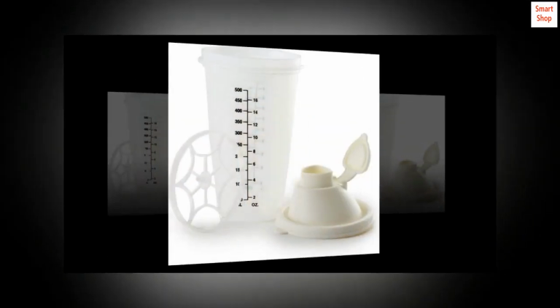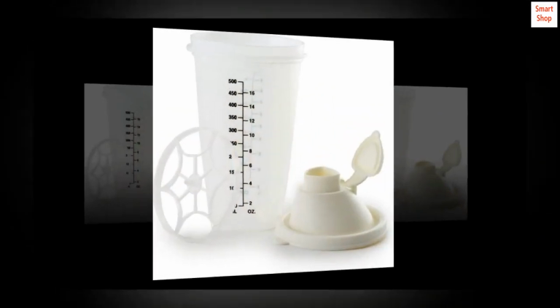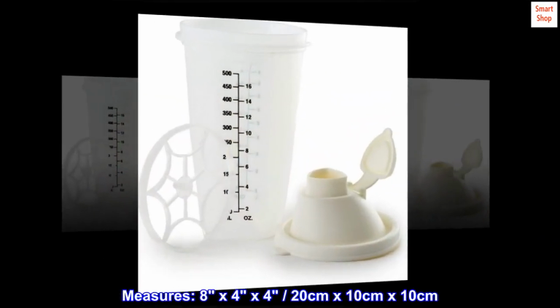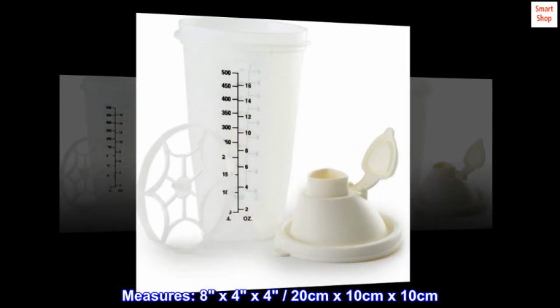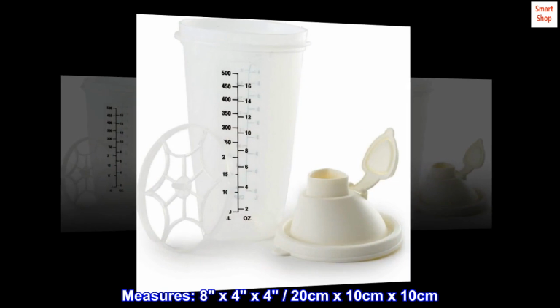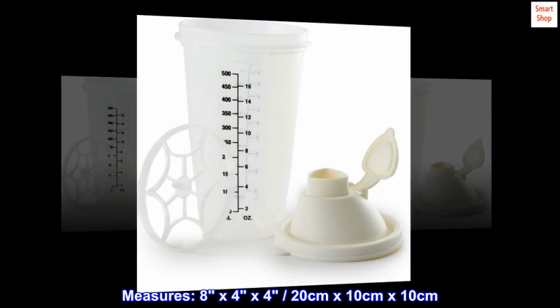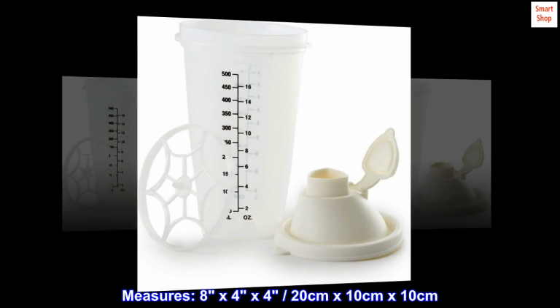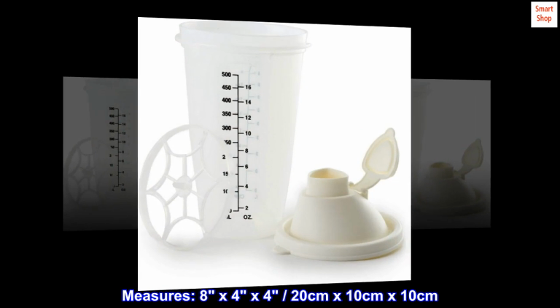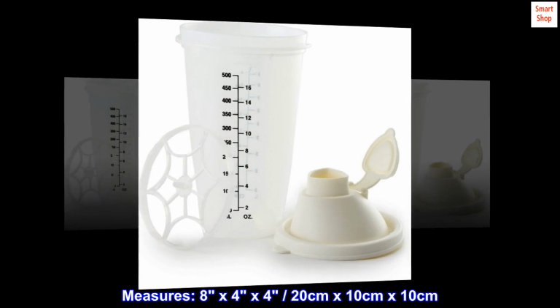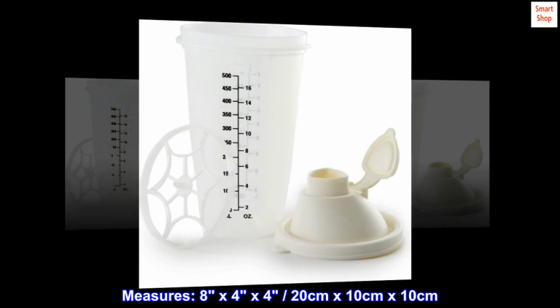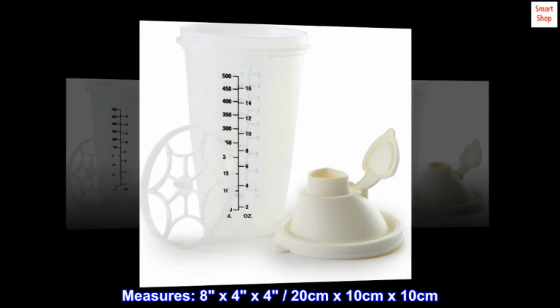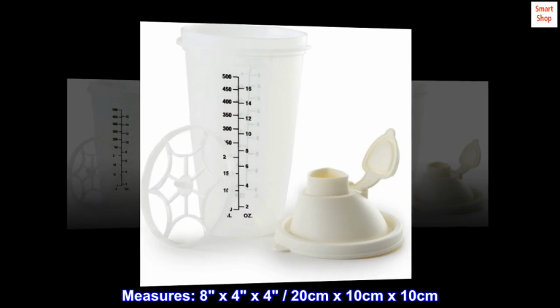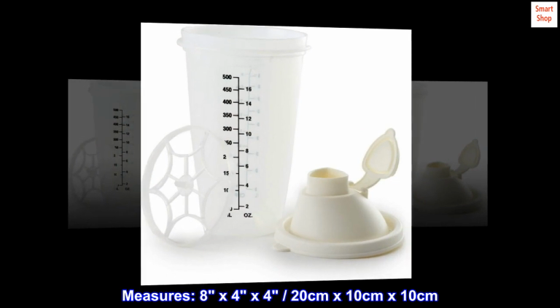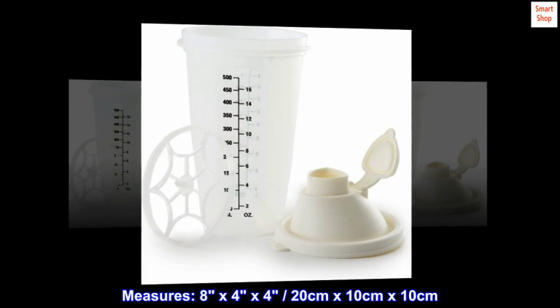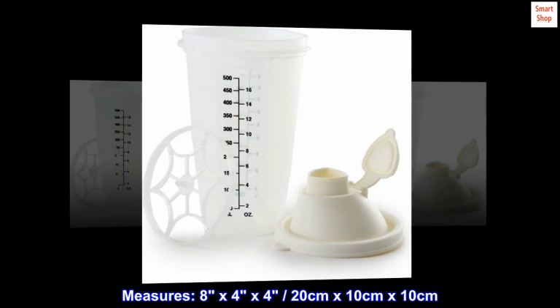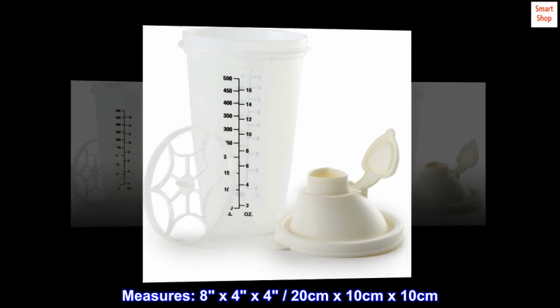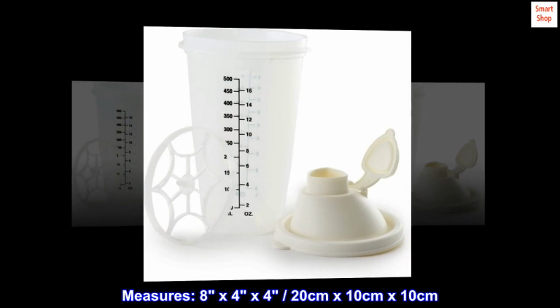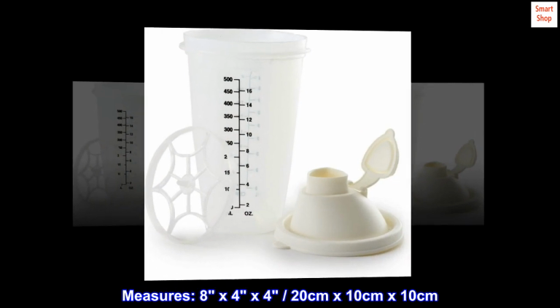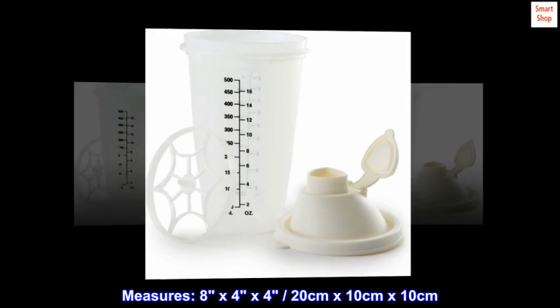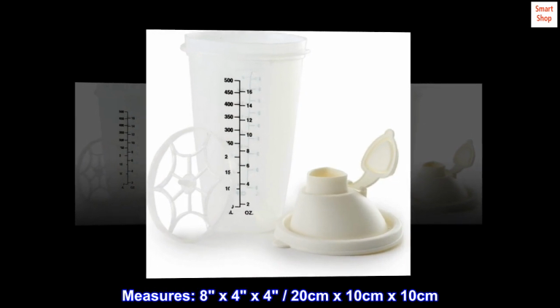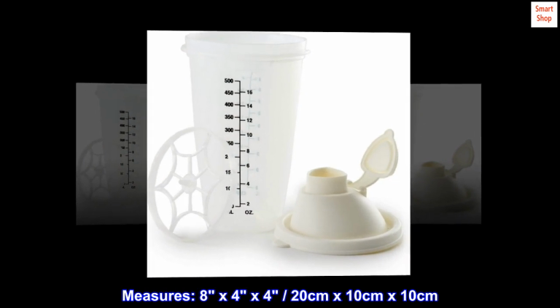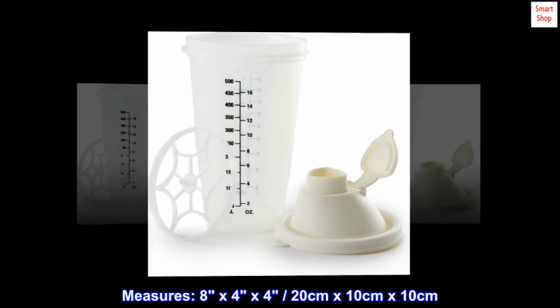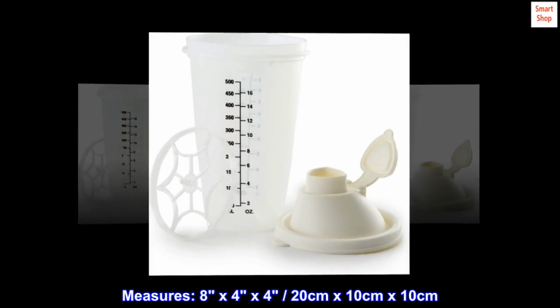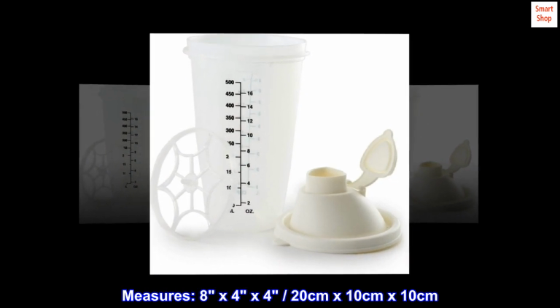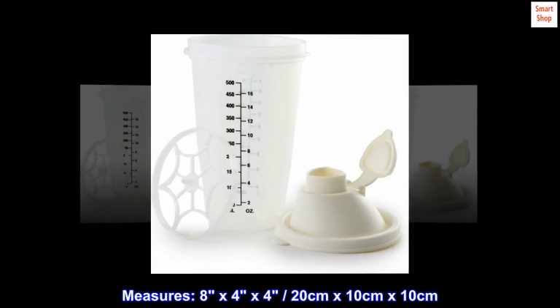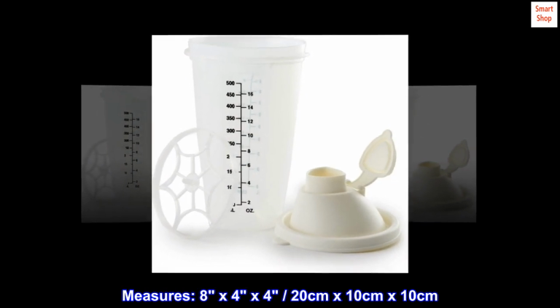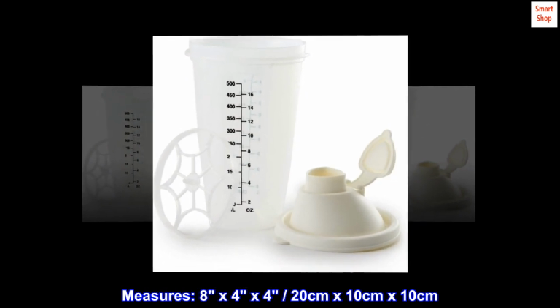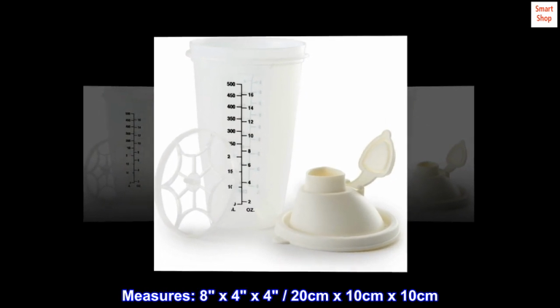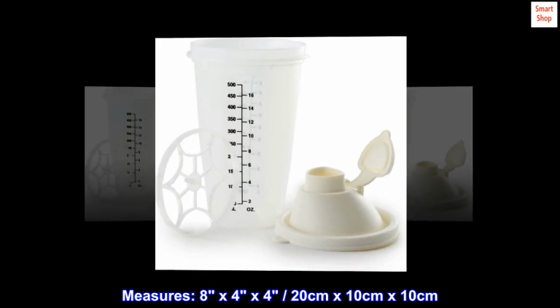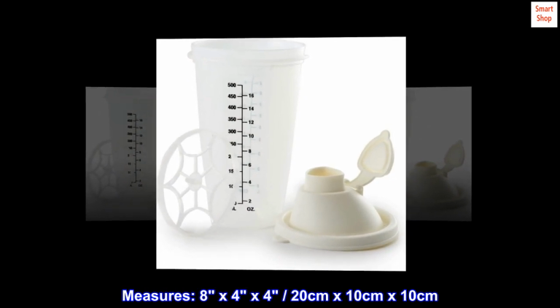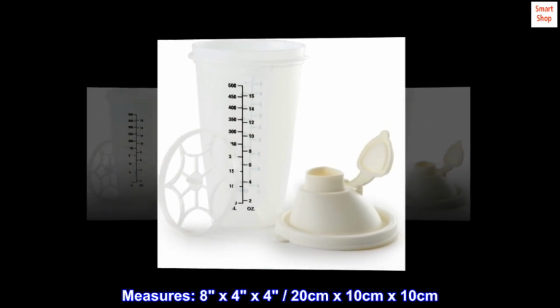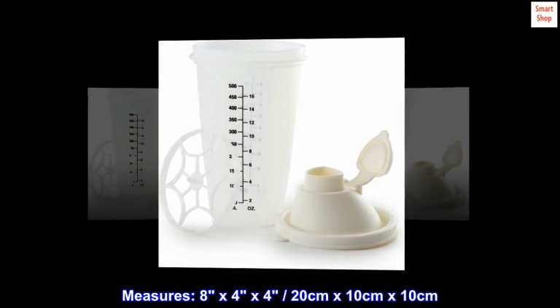Measures 8 by 4 by 4 centimeters by 10 centimeters by 10 centimeters.